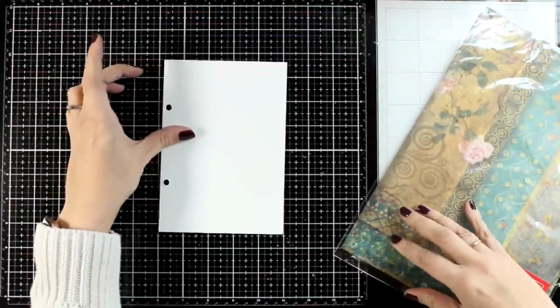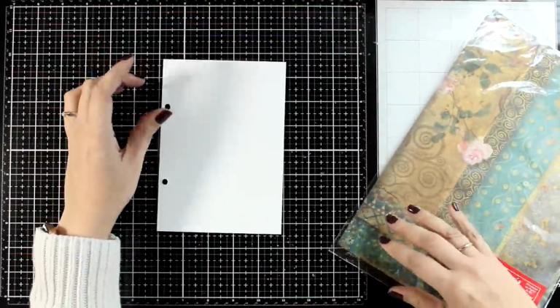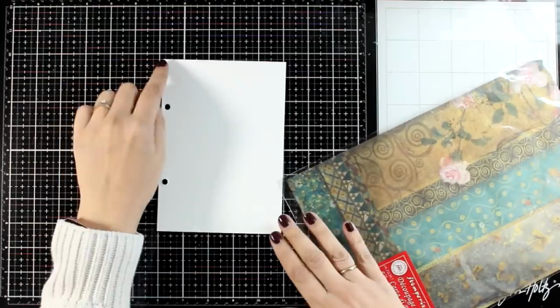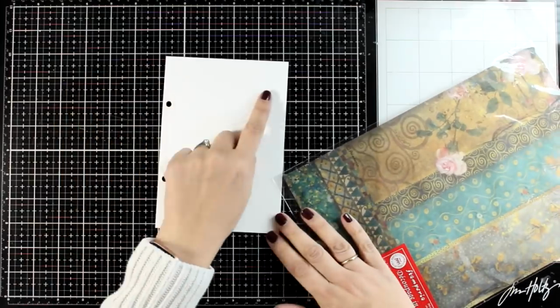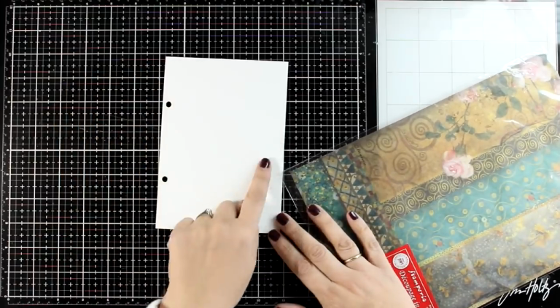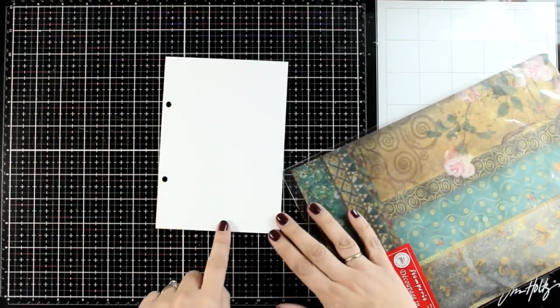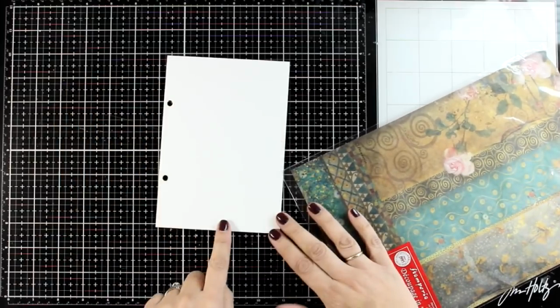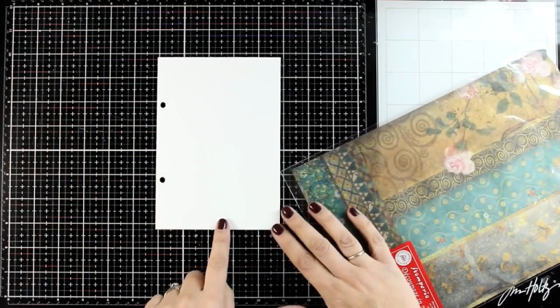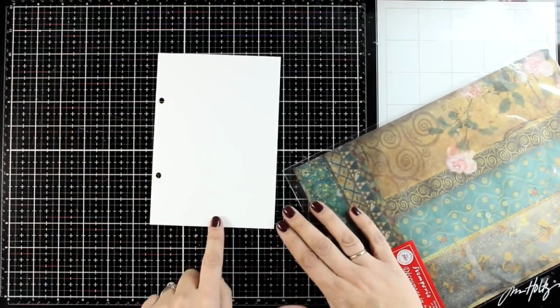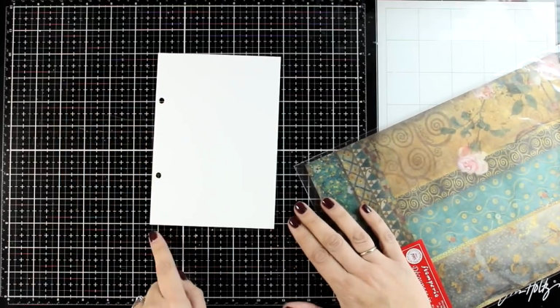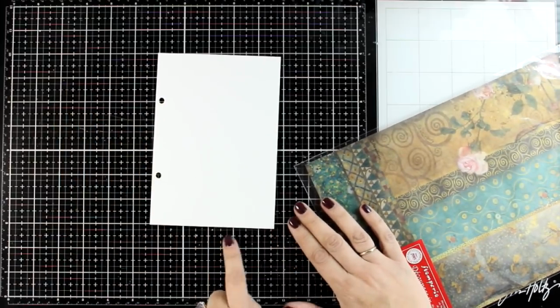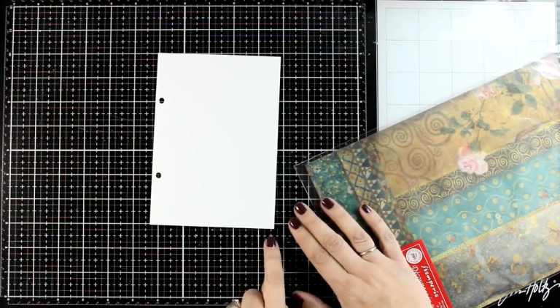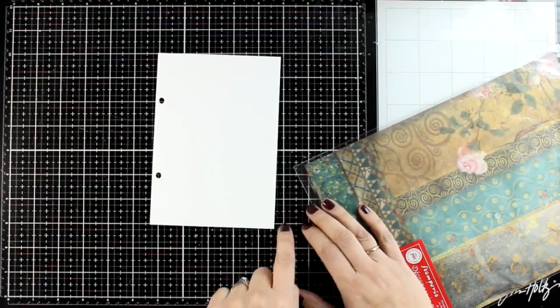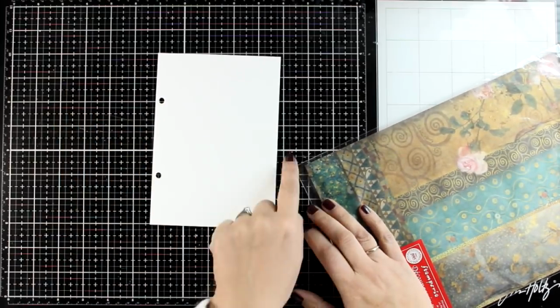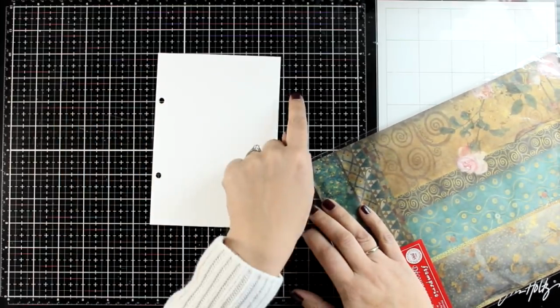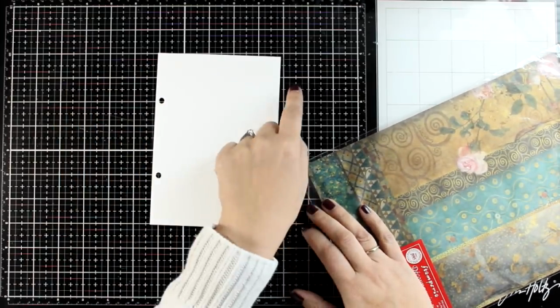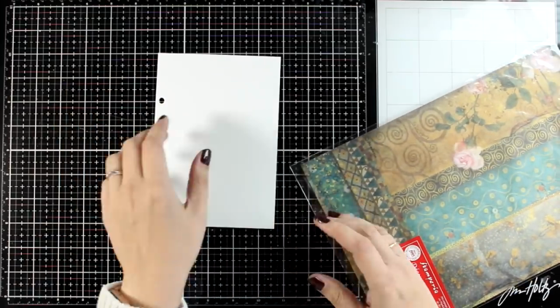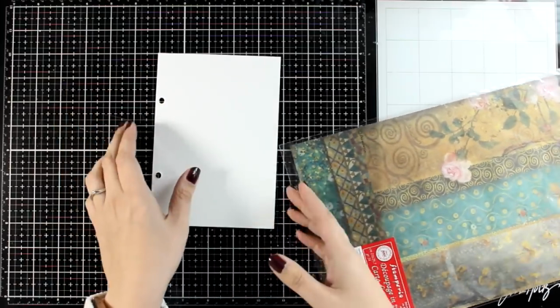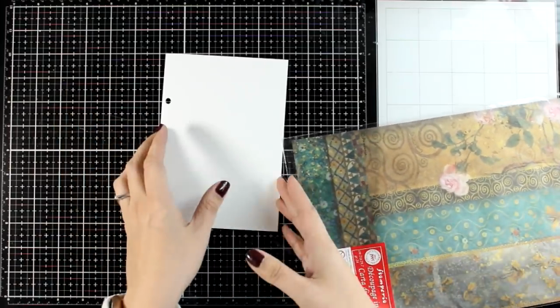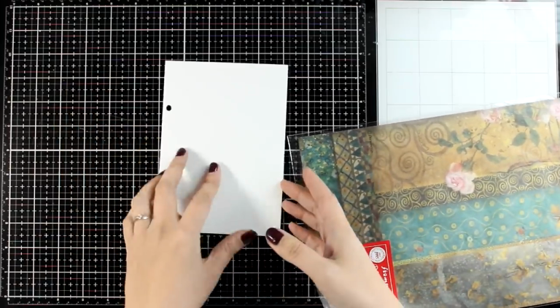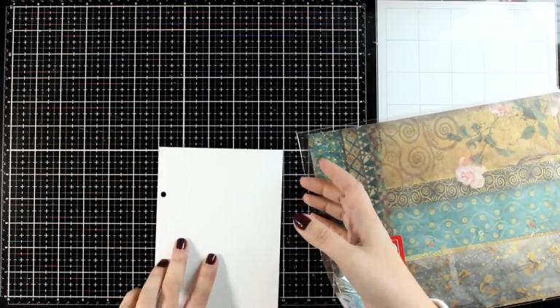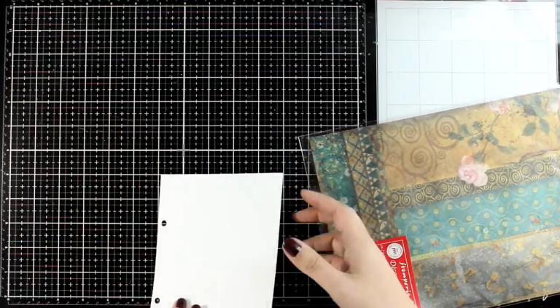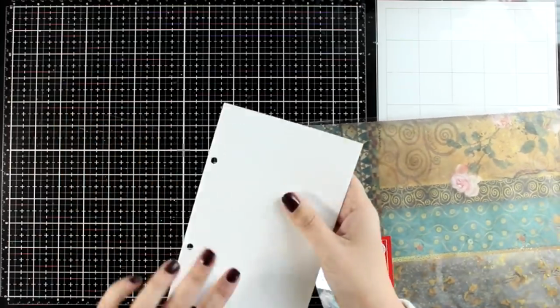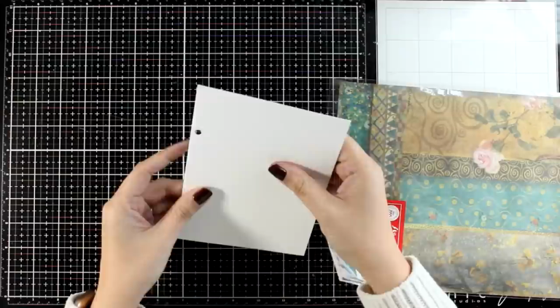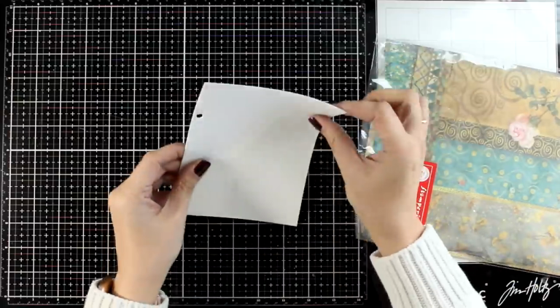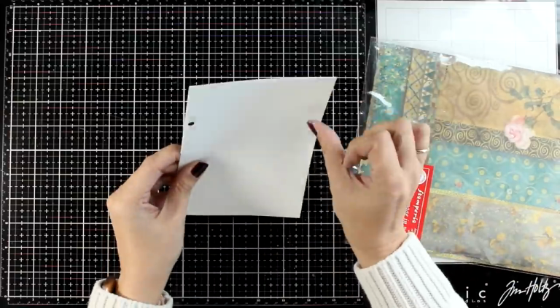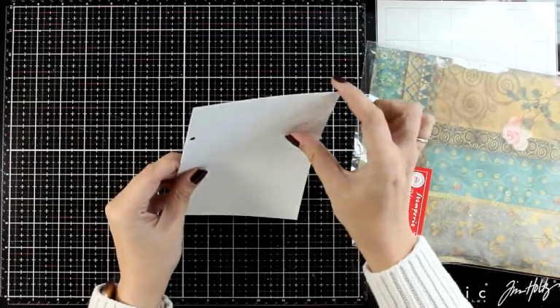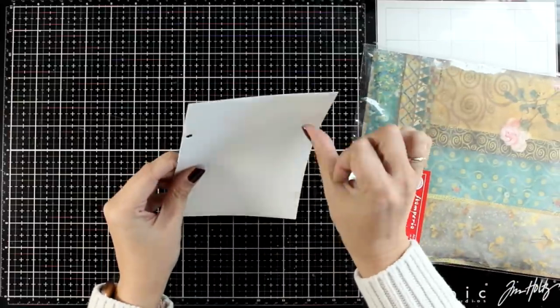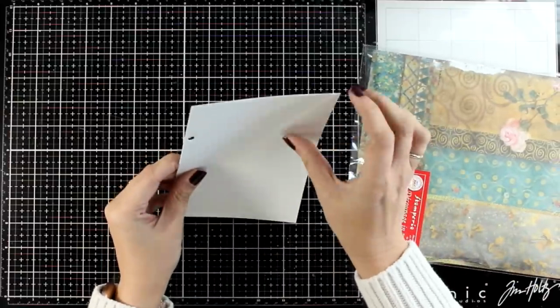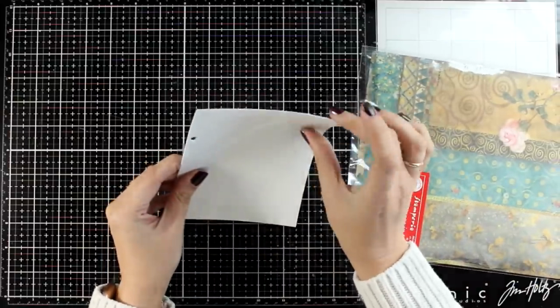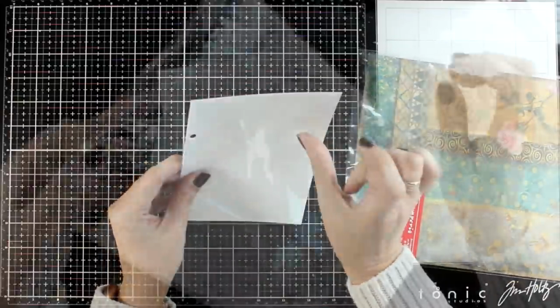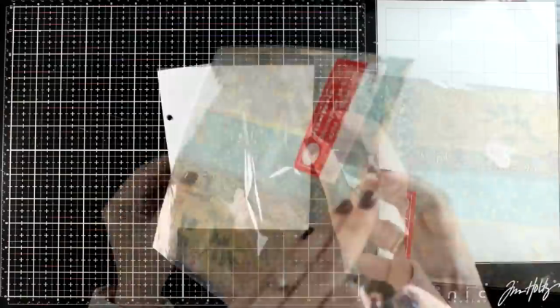For today I'm creating a mini journal. This page is 5x7 and this is thick watercolor paper.